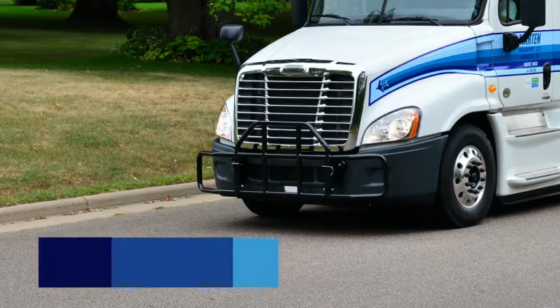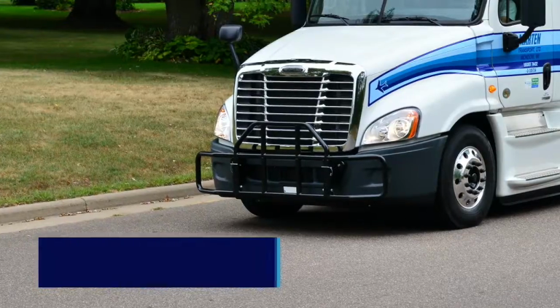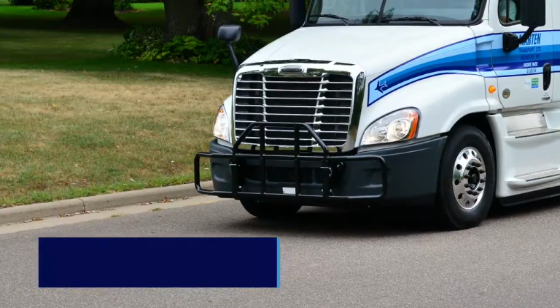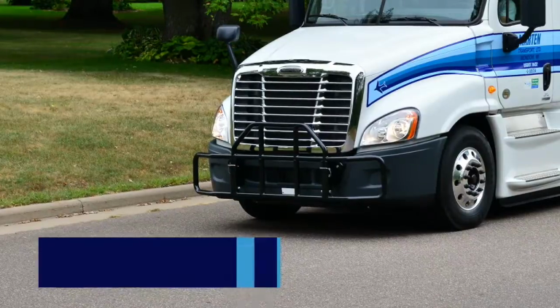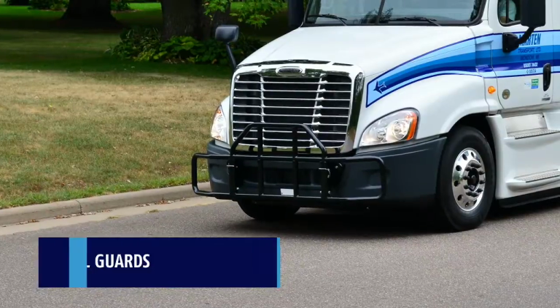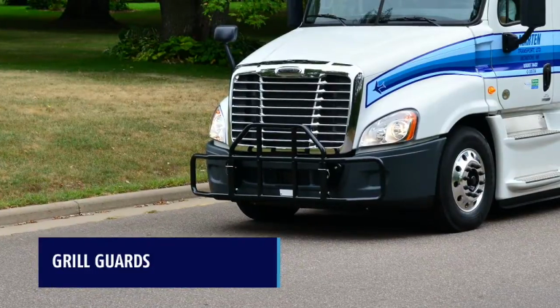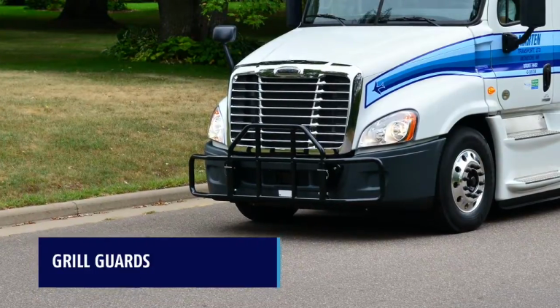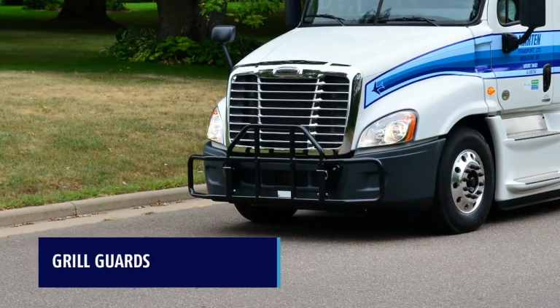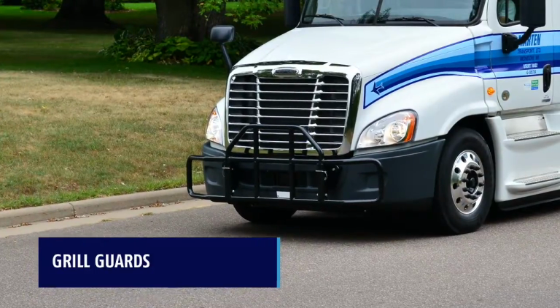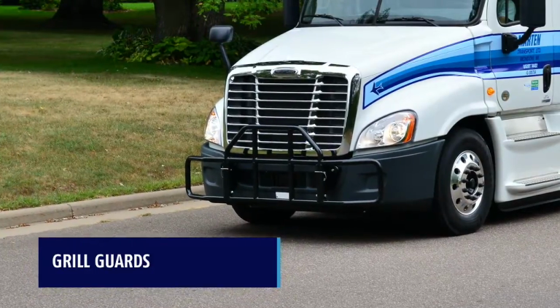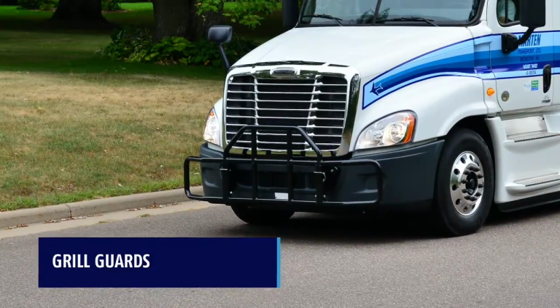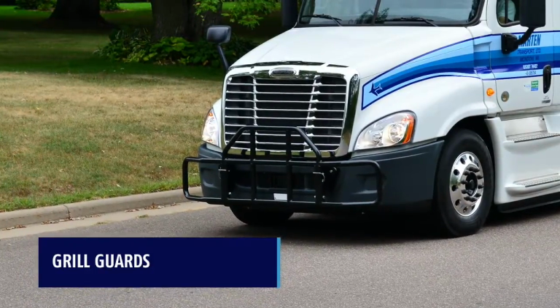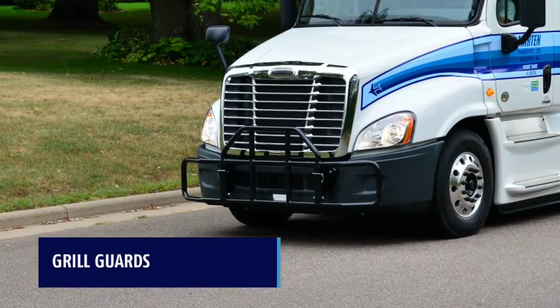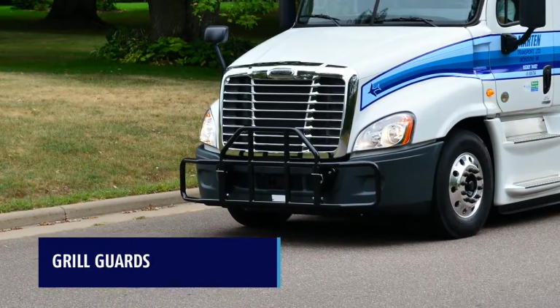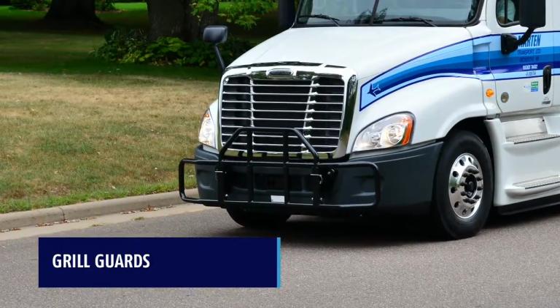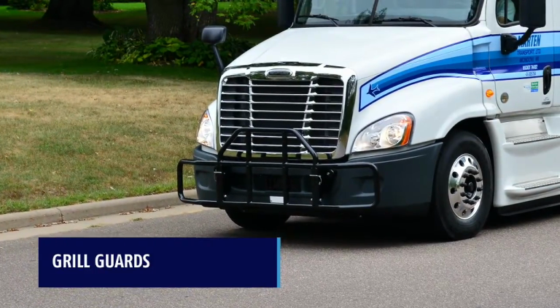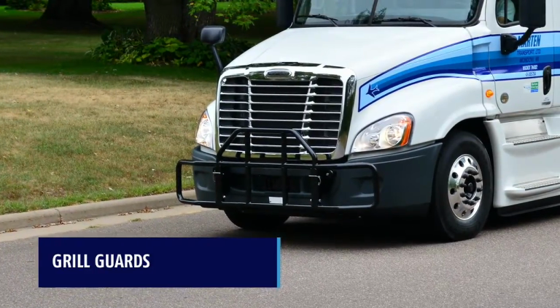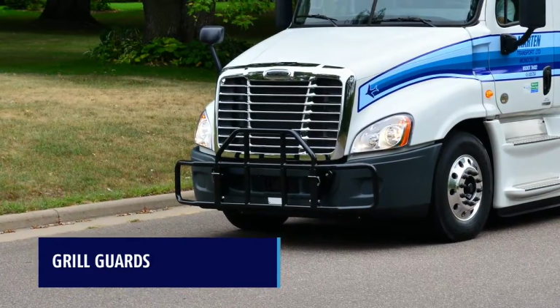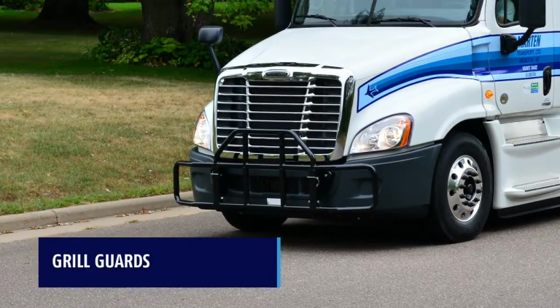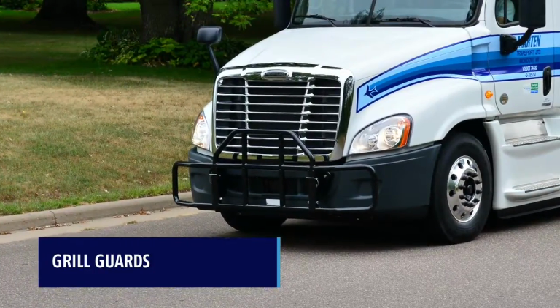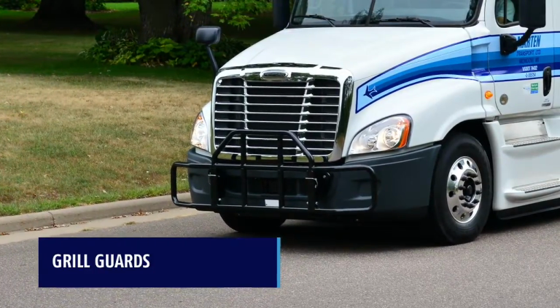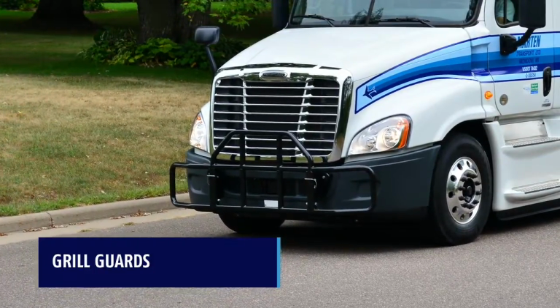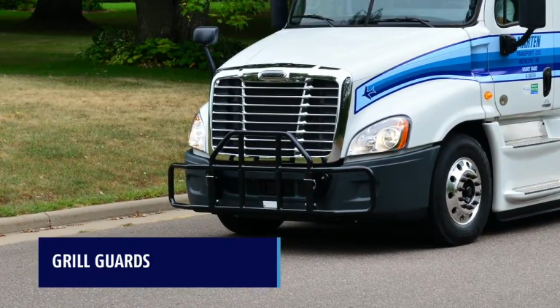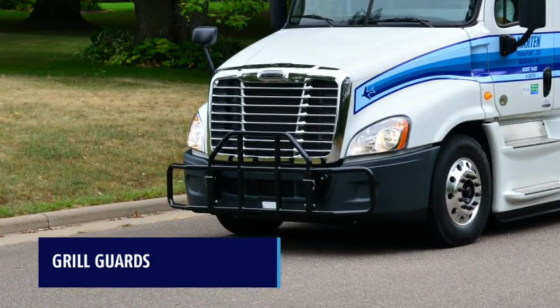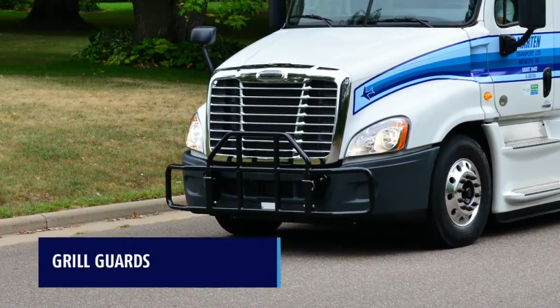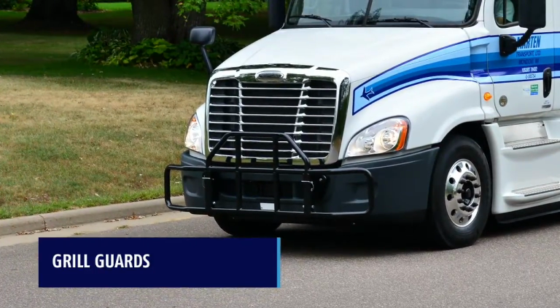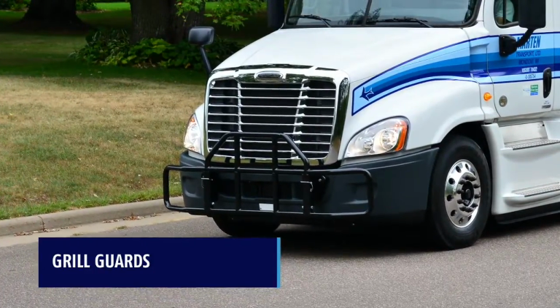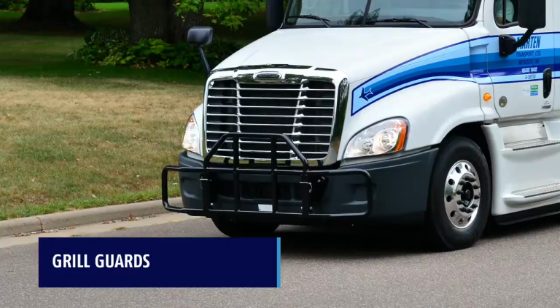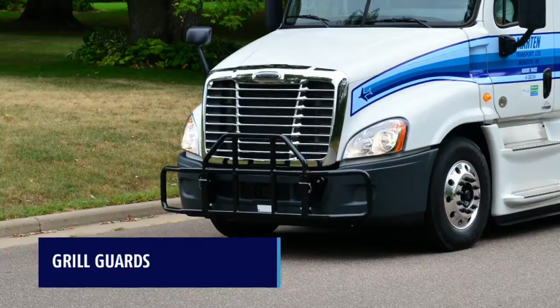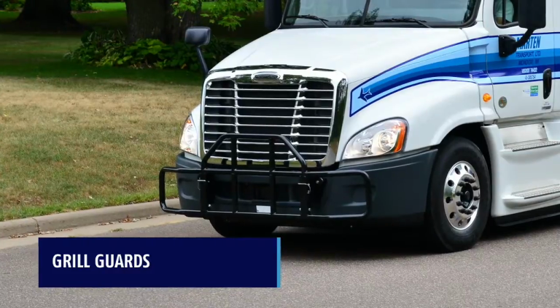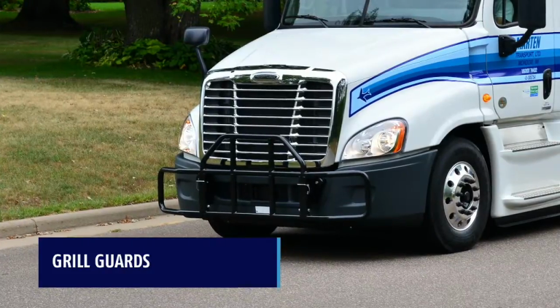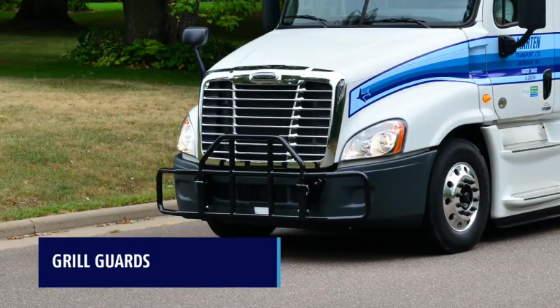All of our trucks are equipped with grill guards, which protect the front of the trucks from animals on the highway and other trucks in parking lots.